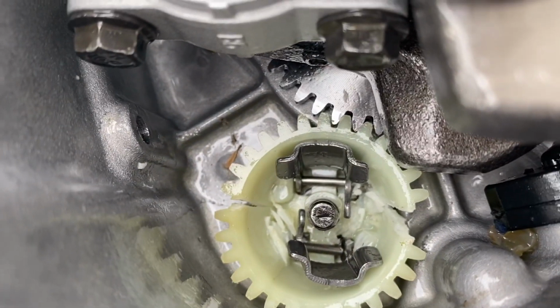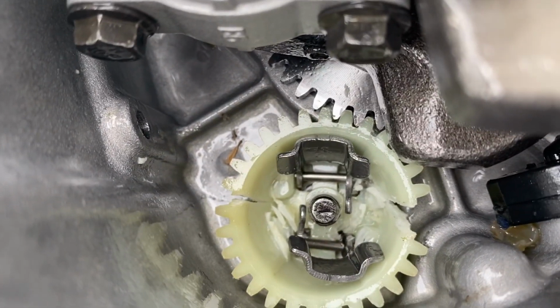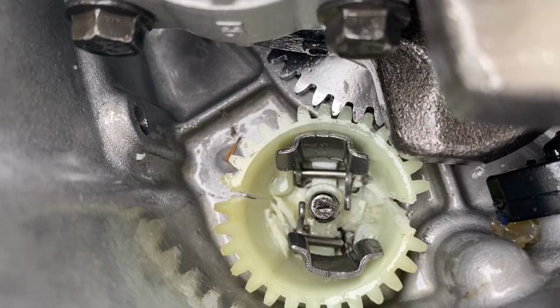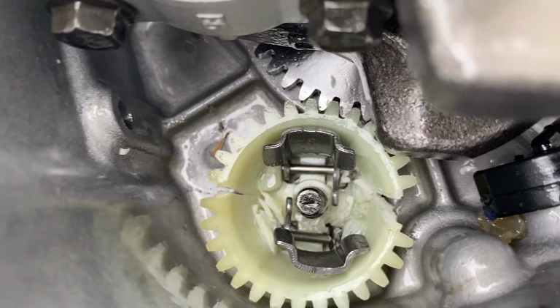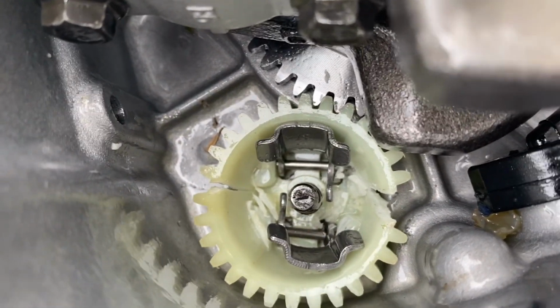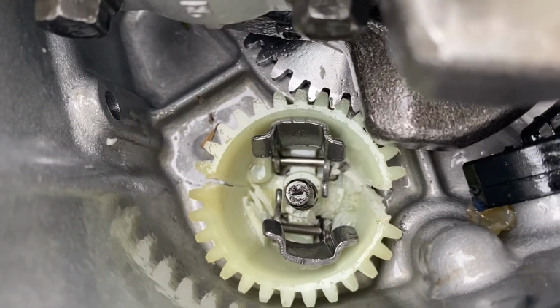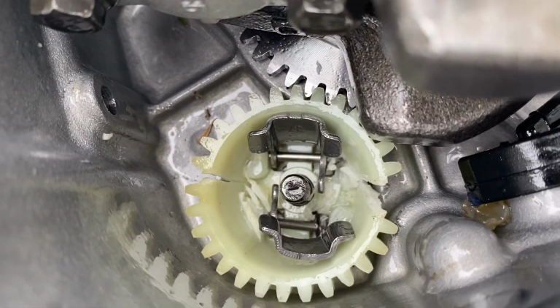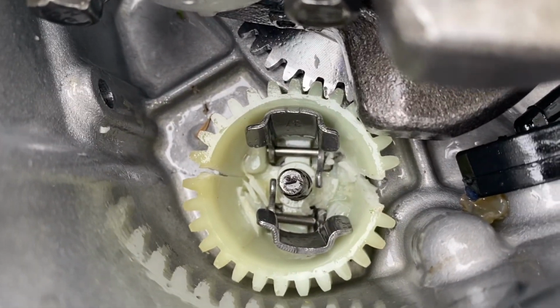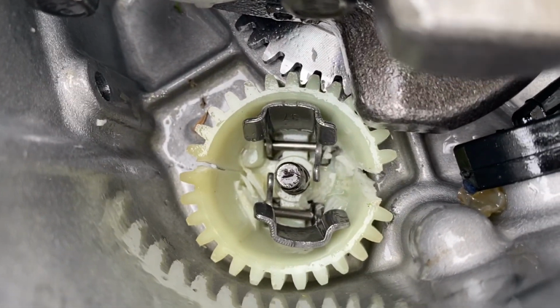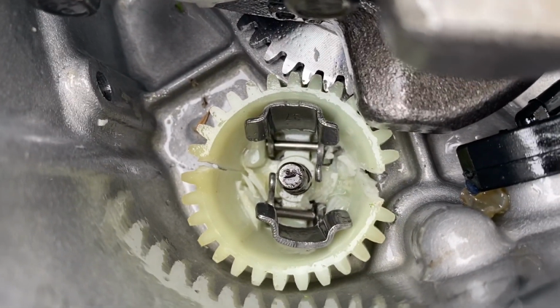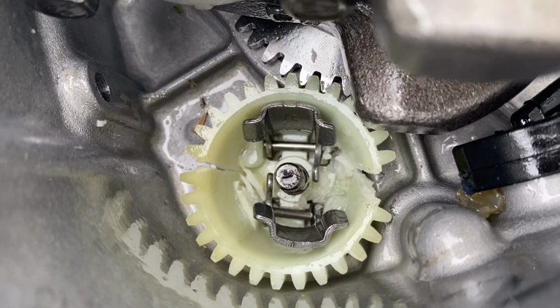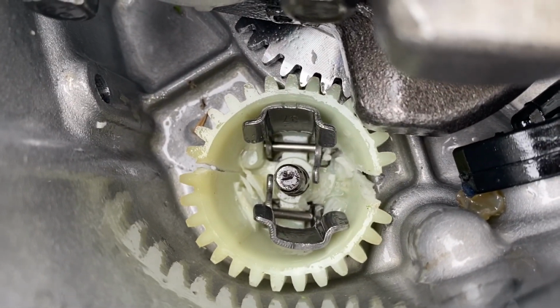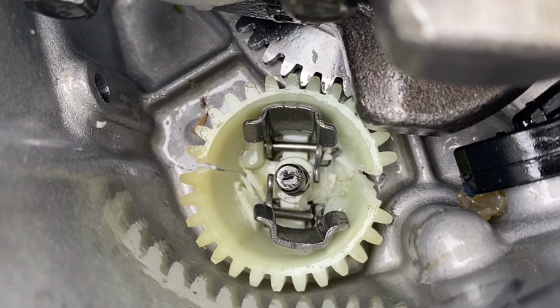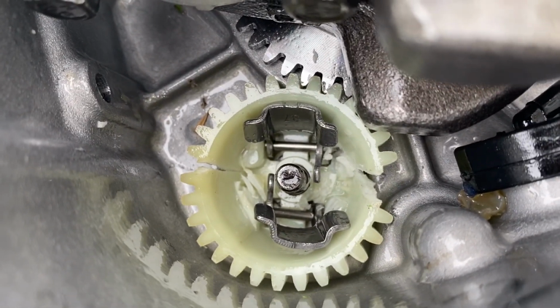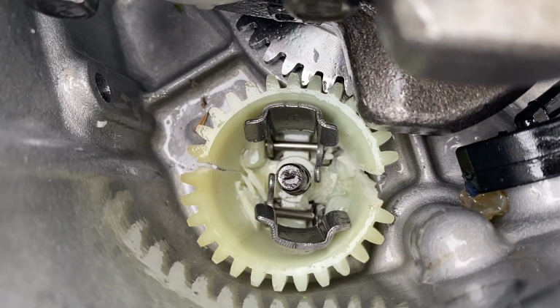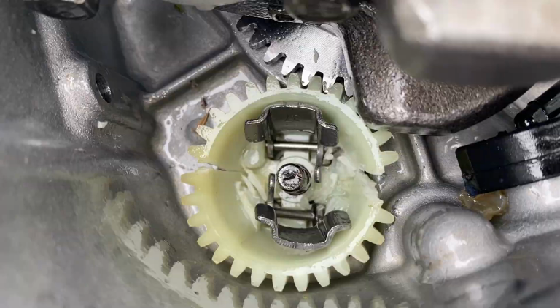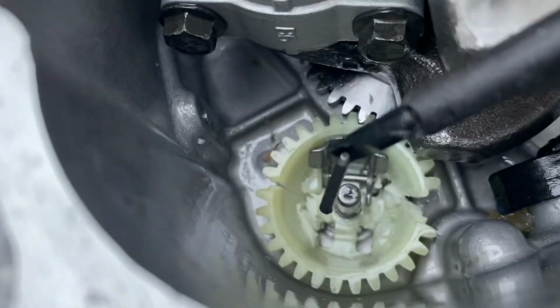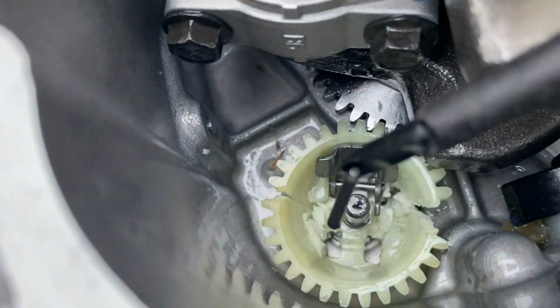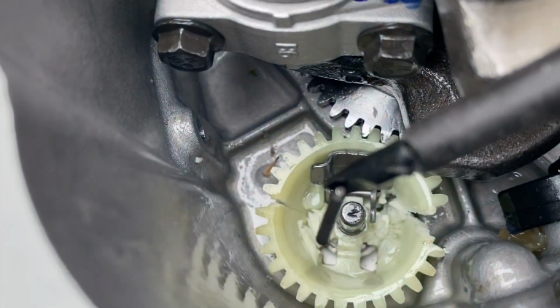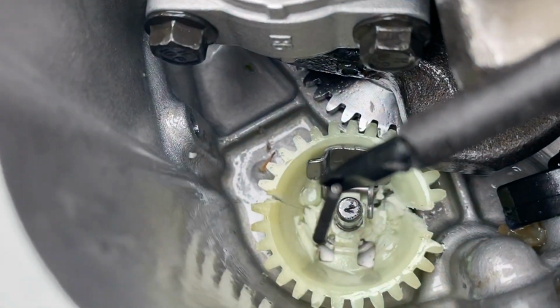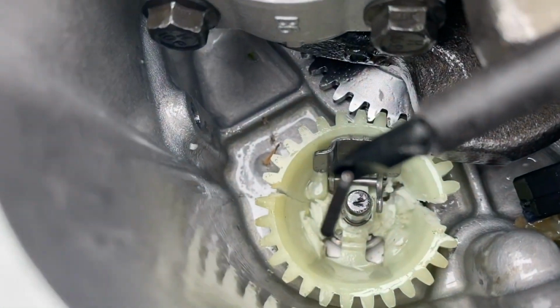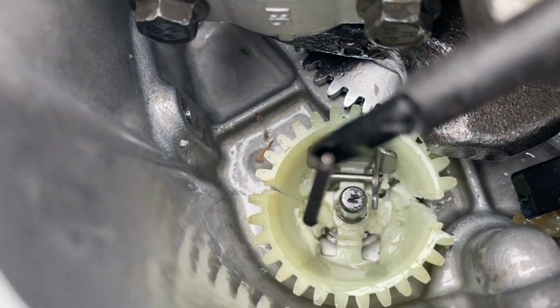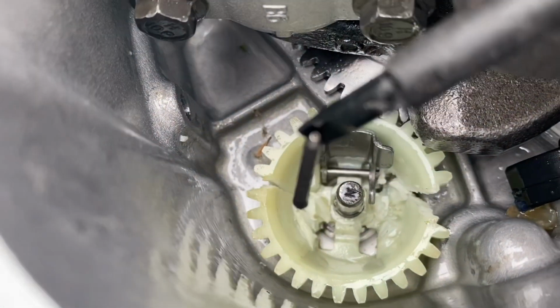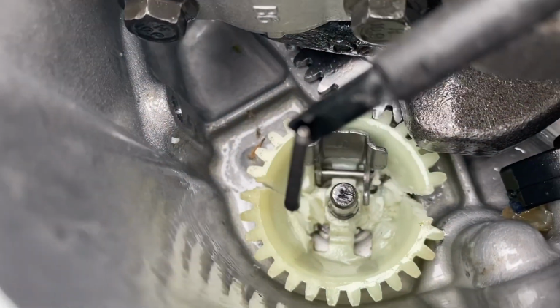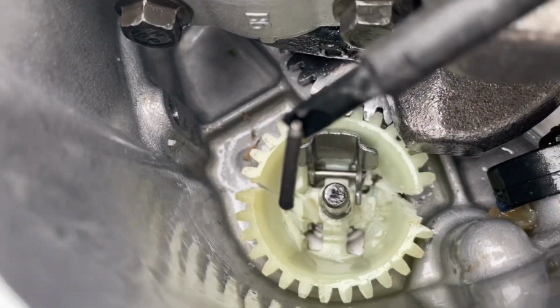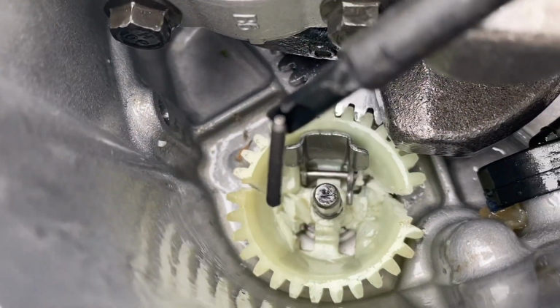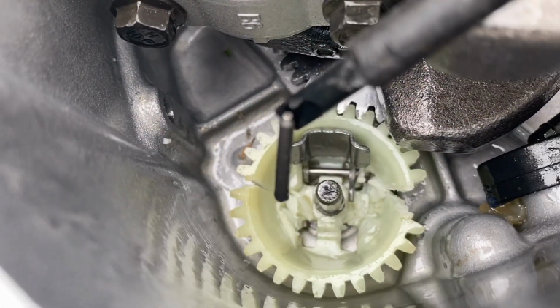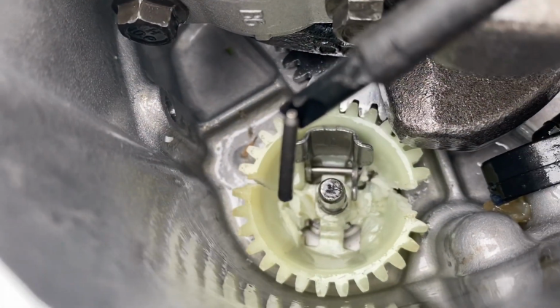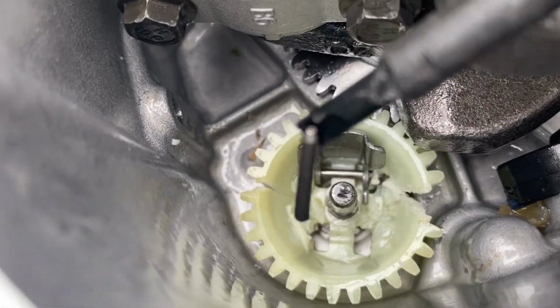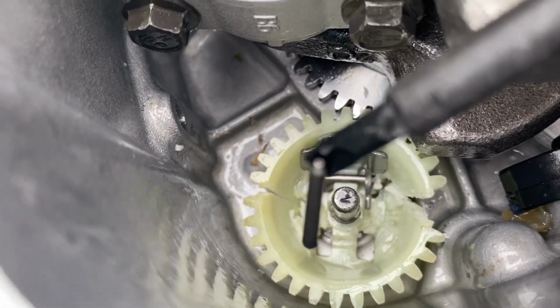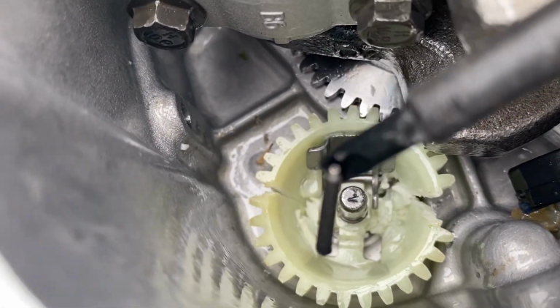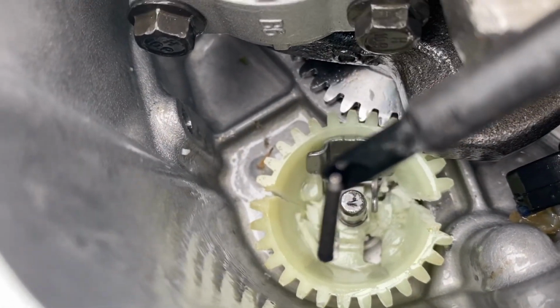I pretty much smashed it to pieces. Now I just gotta surgically remove each piece. Make sure every shard of plastic you take out — you gotta take out all the pins, there's two of them.